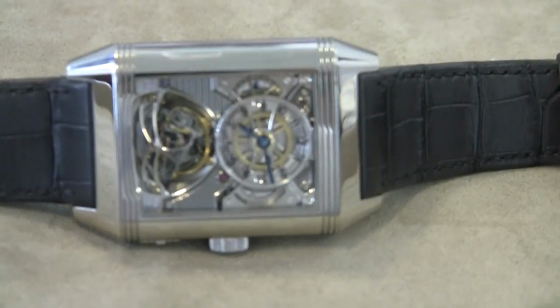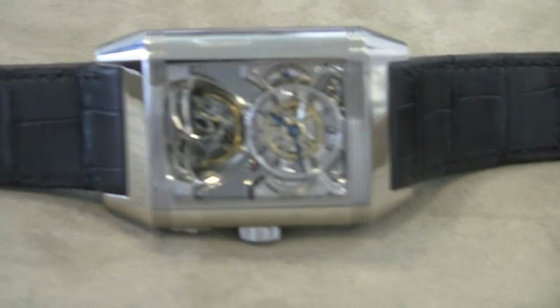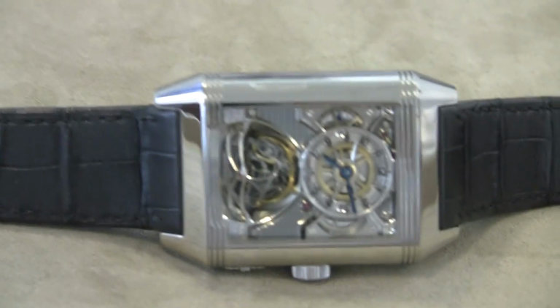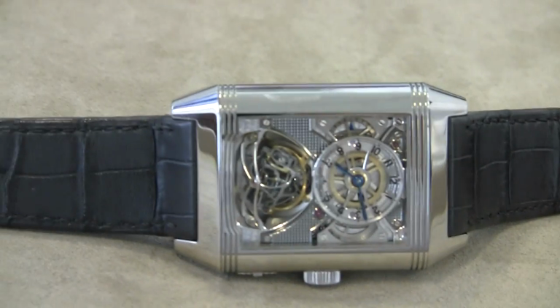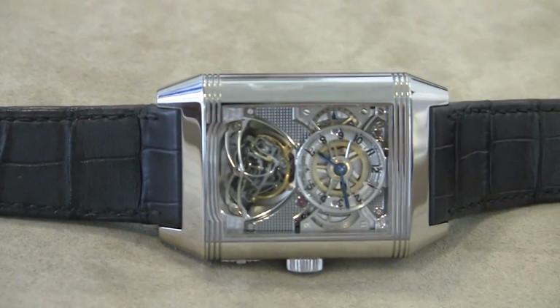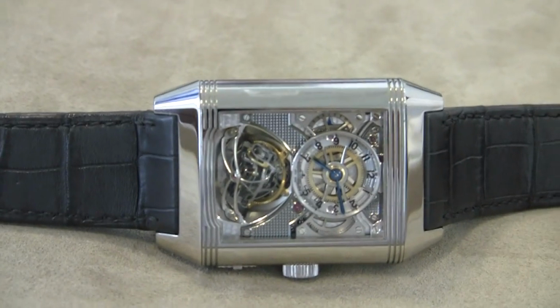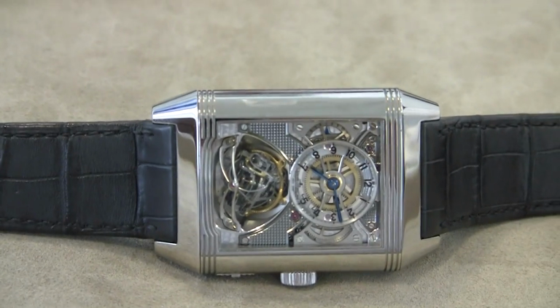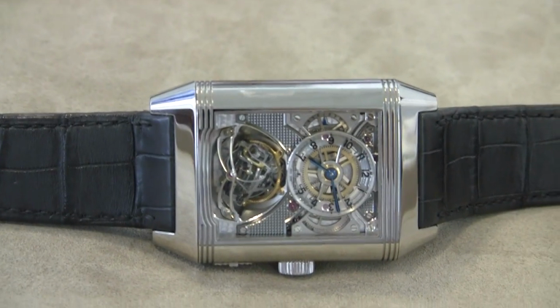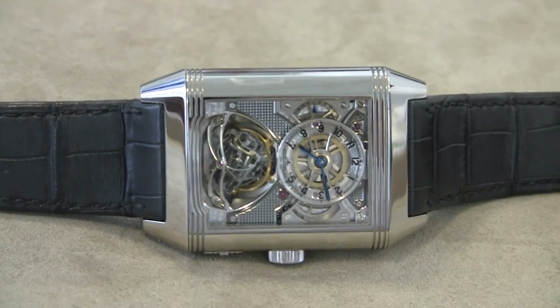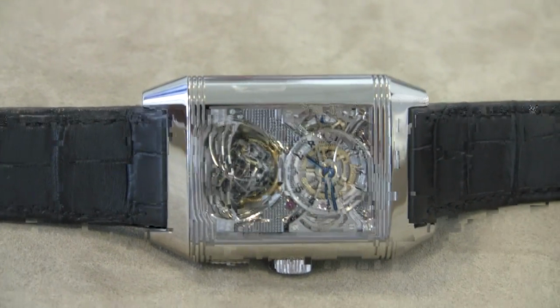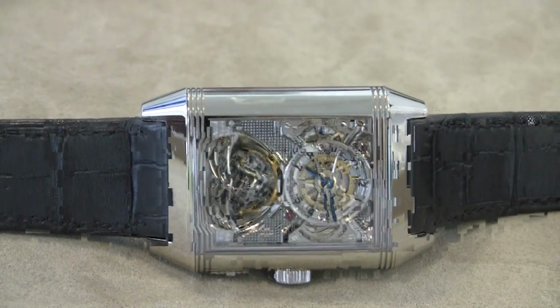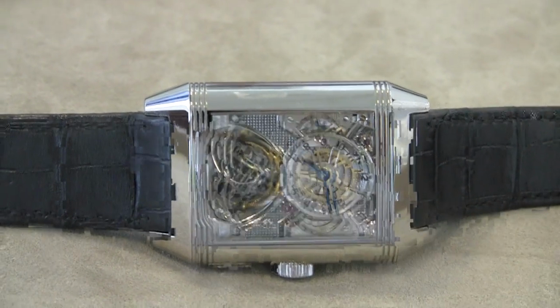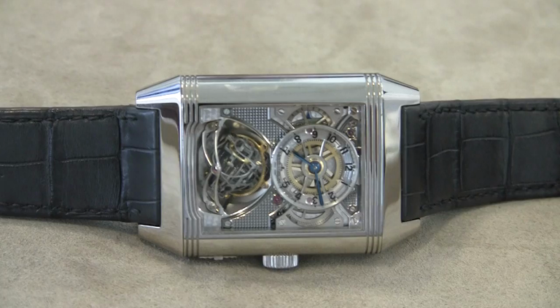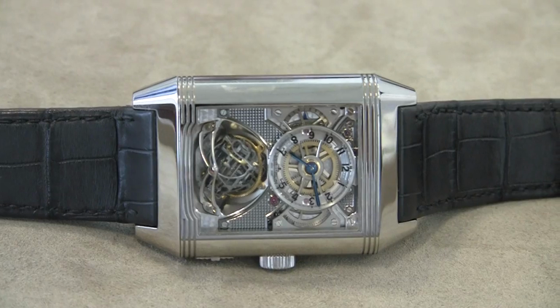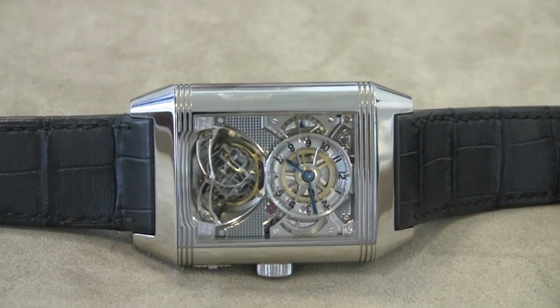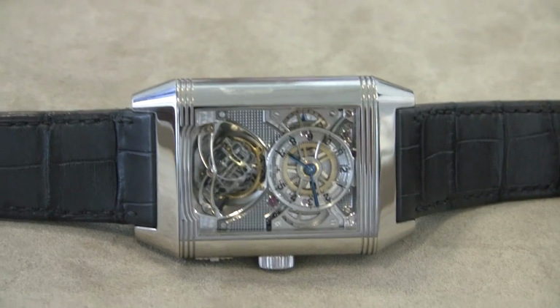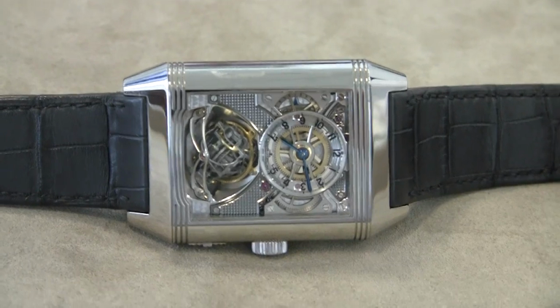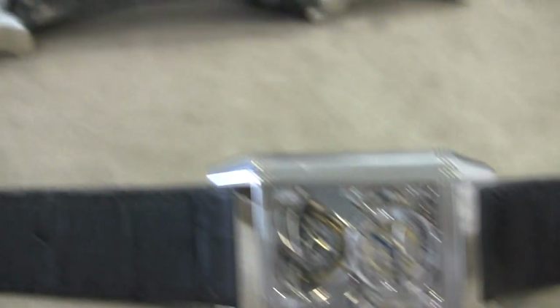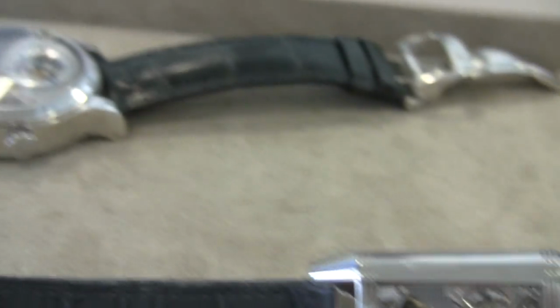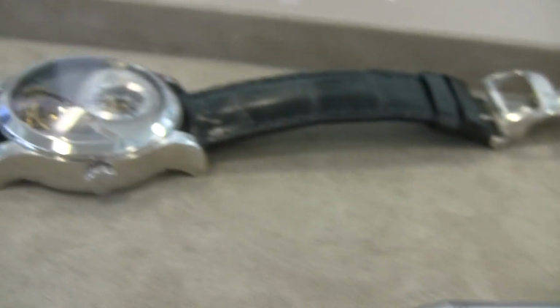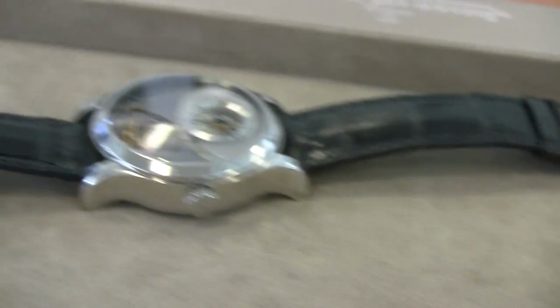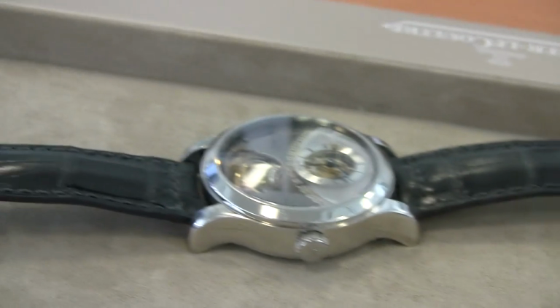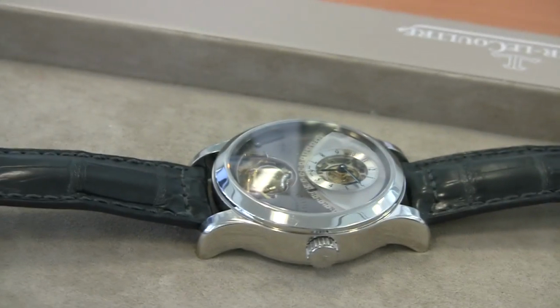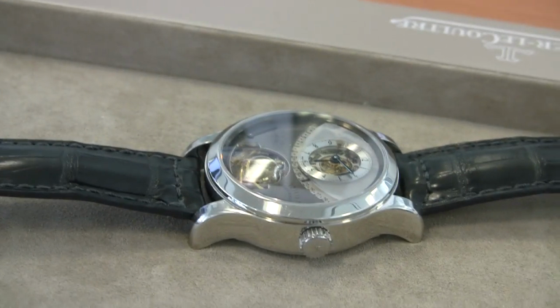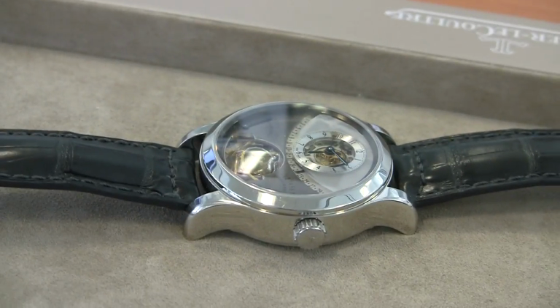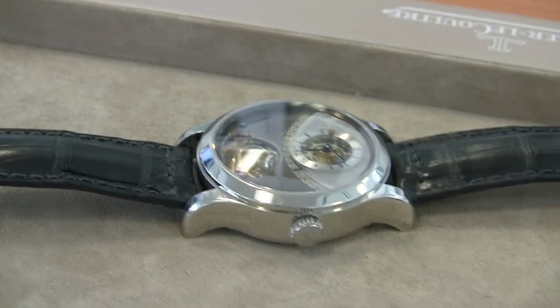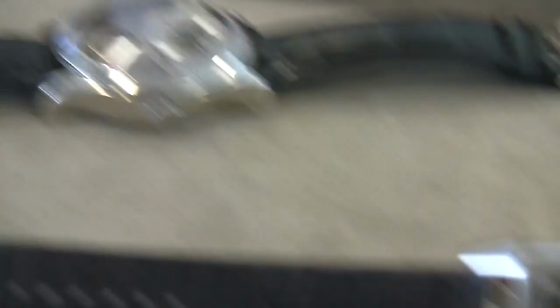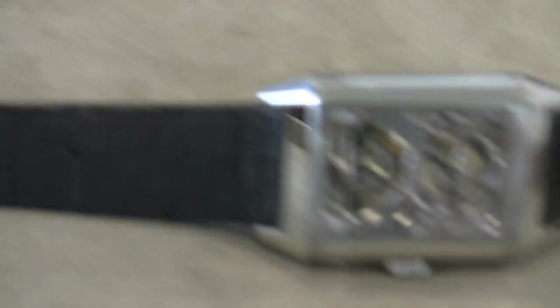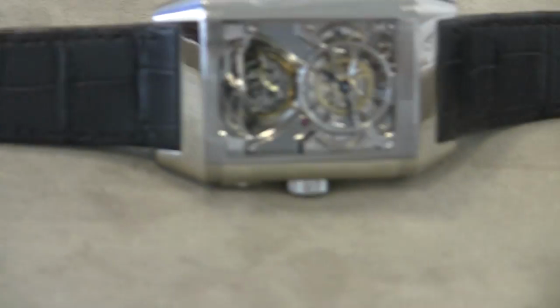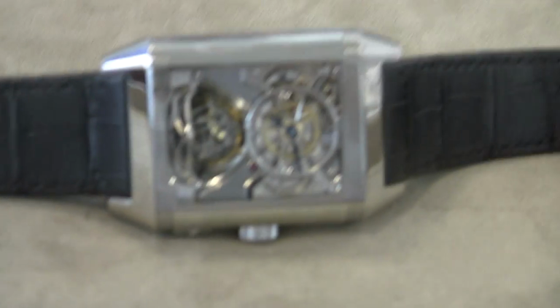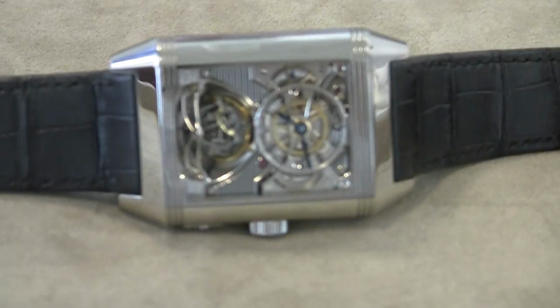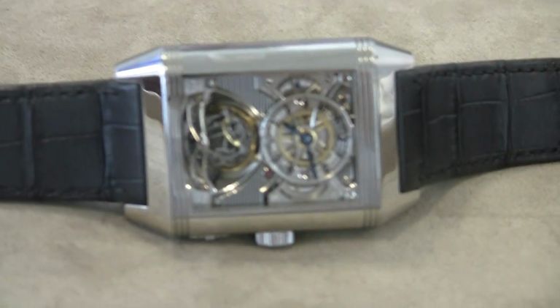This is a Jaeger-LeCoultre Gyro Tourbillon two and one. Thanks.